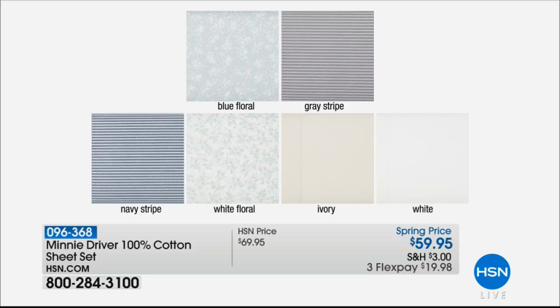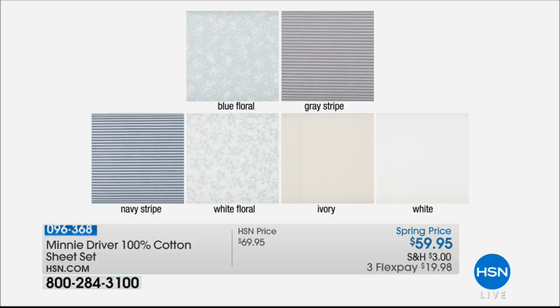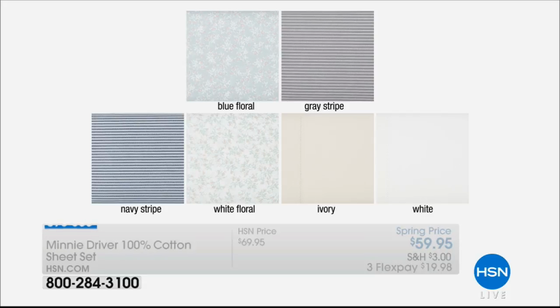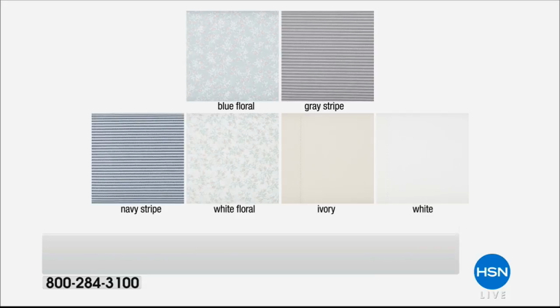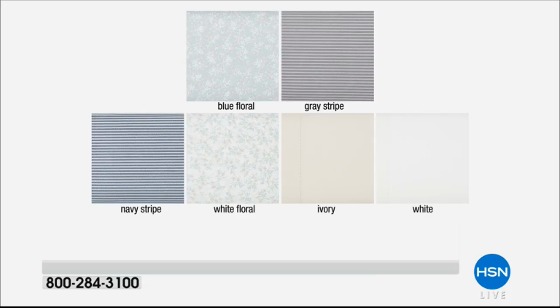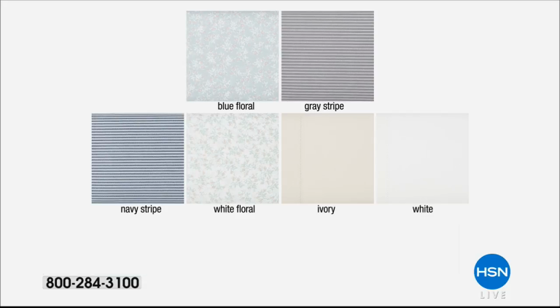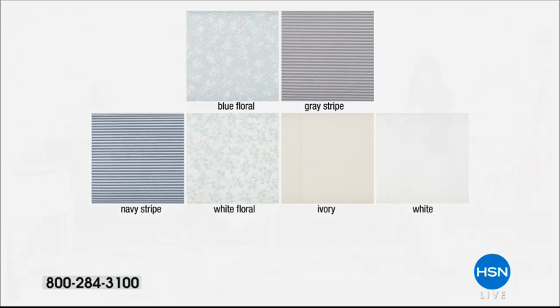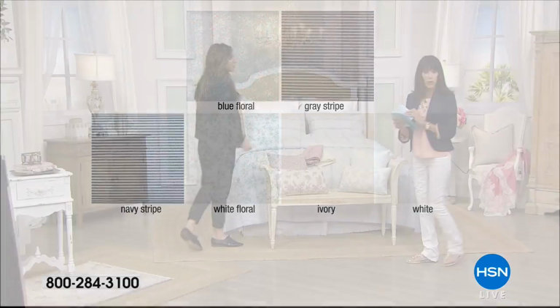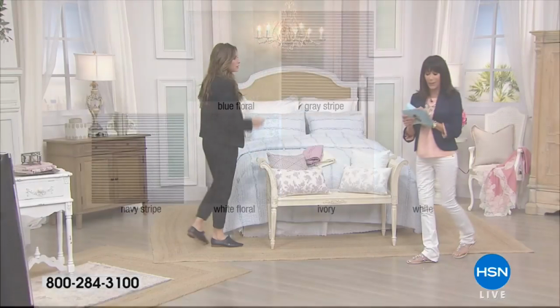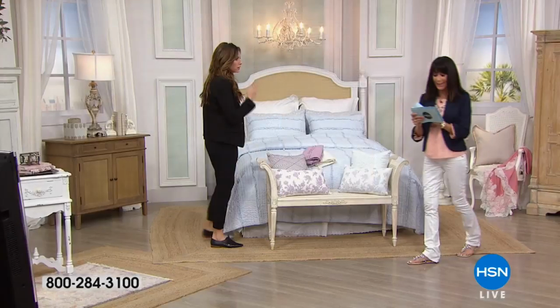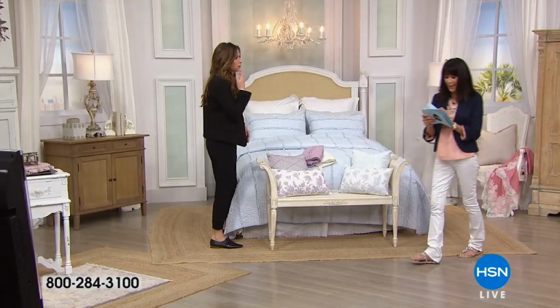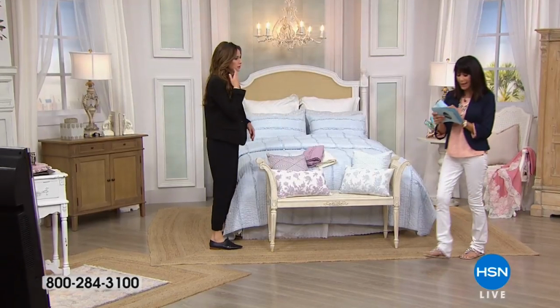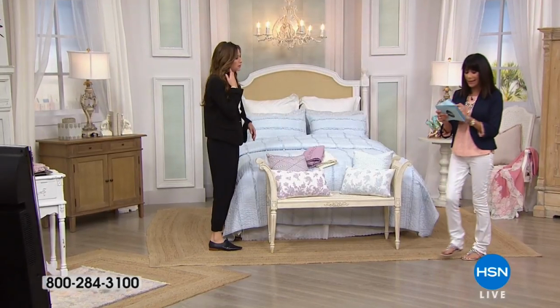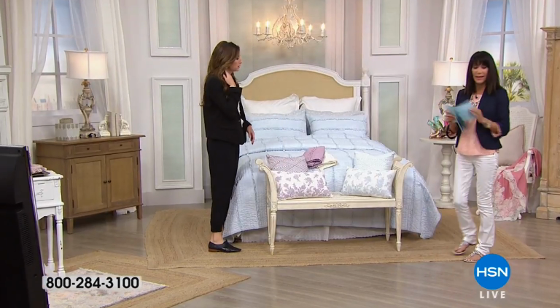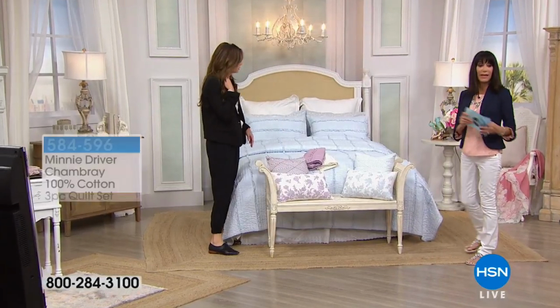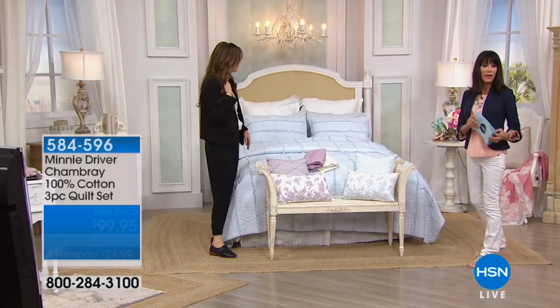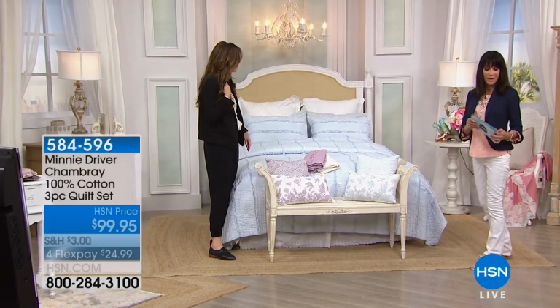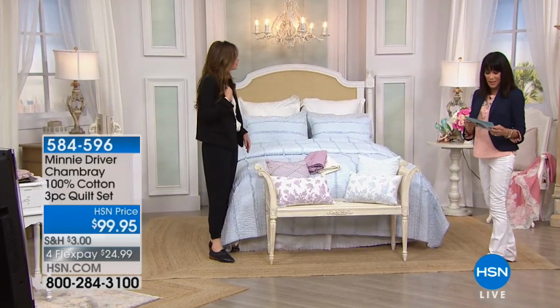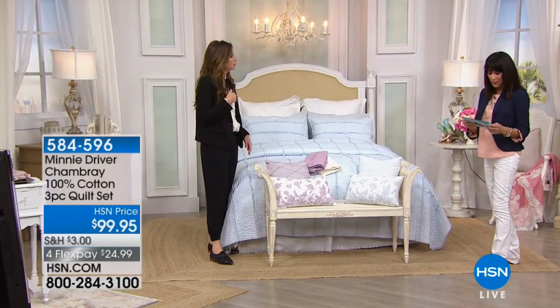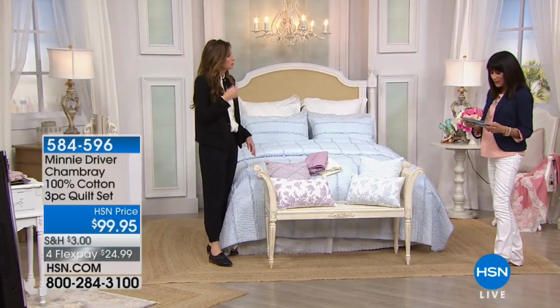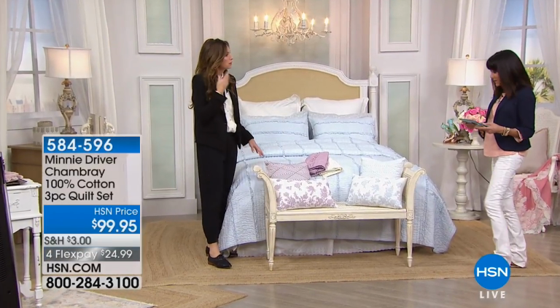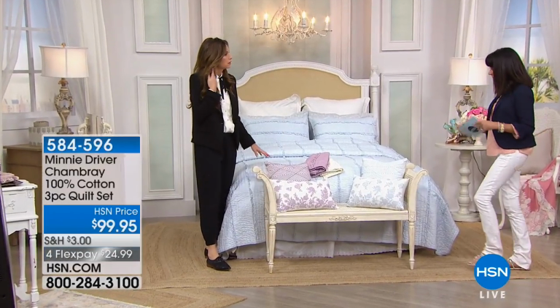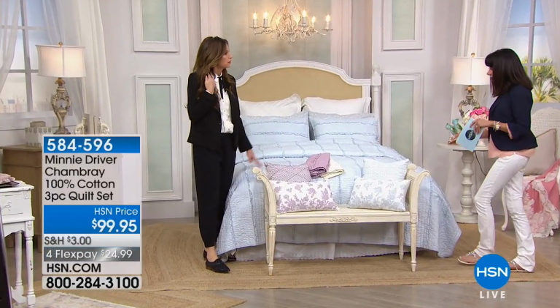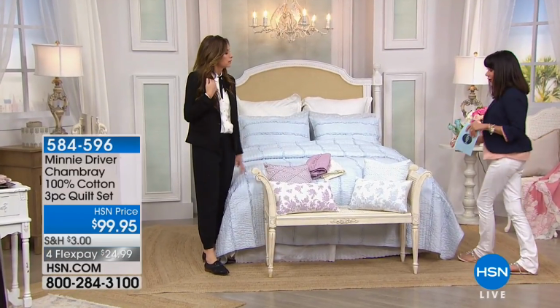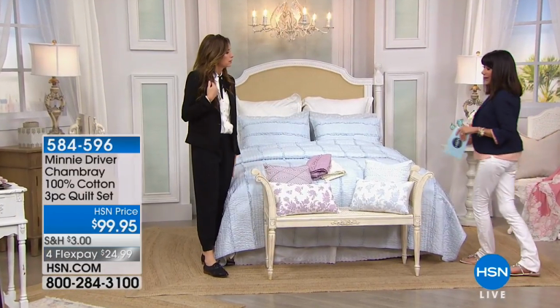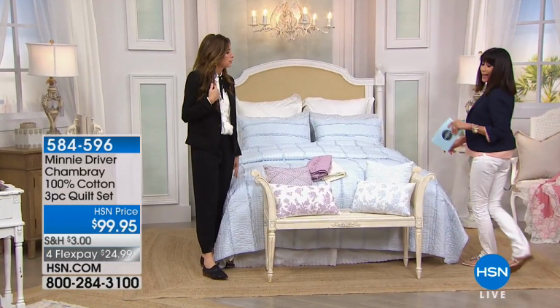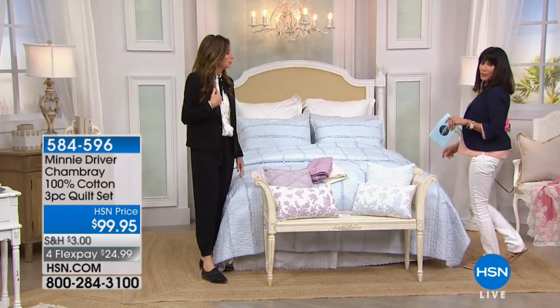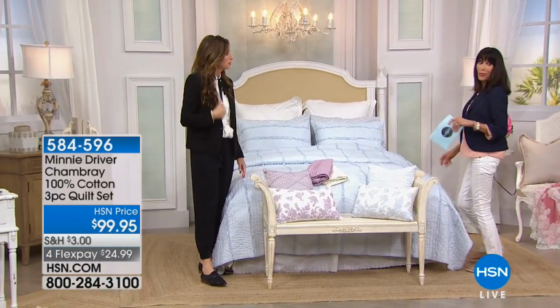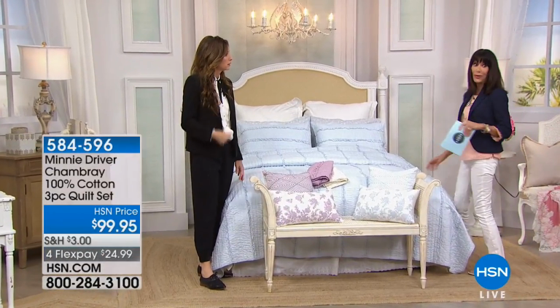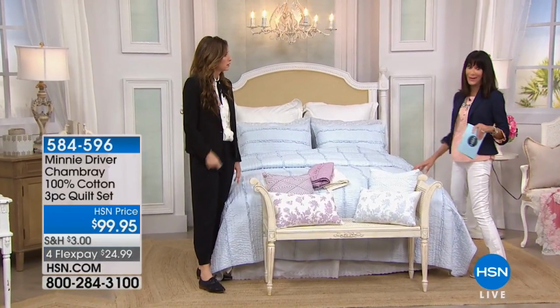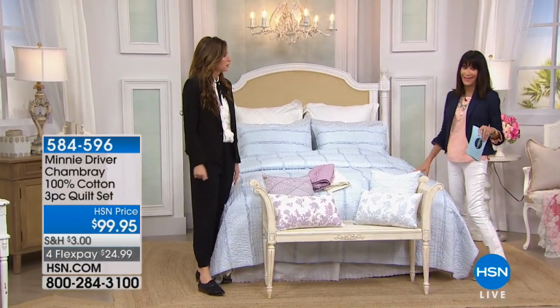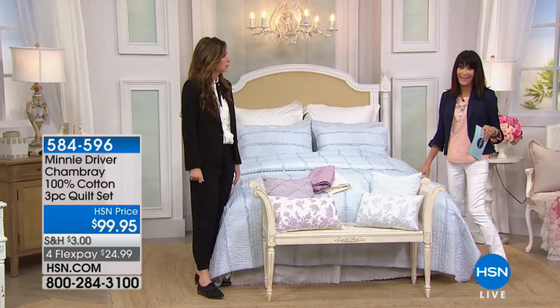Other sizes: twin, full, queen, king, and even the spectacular California king.